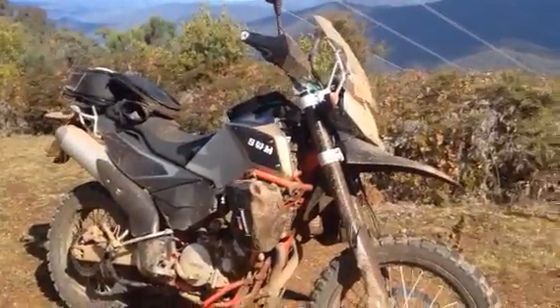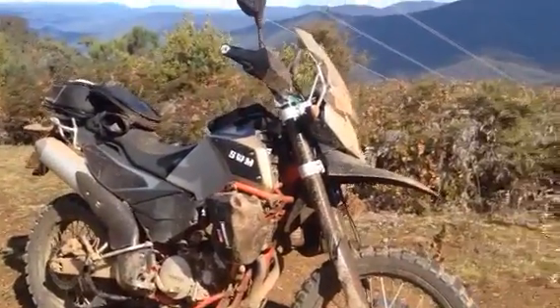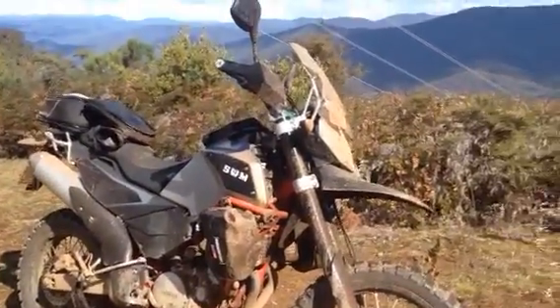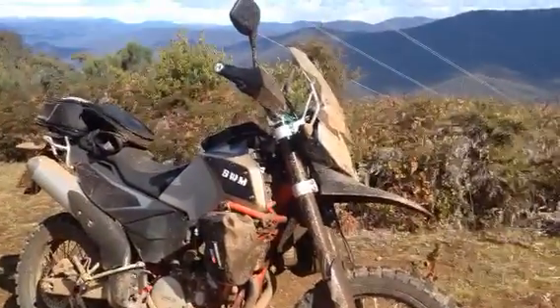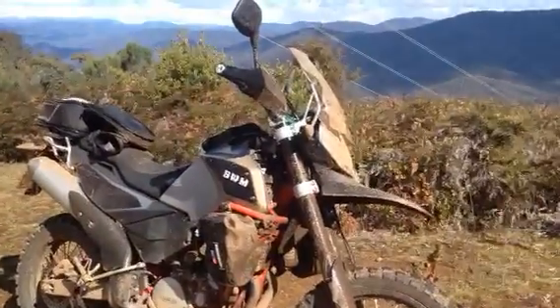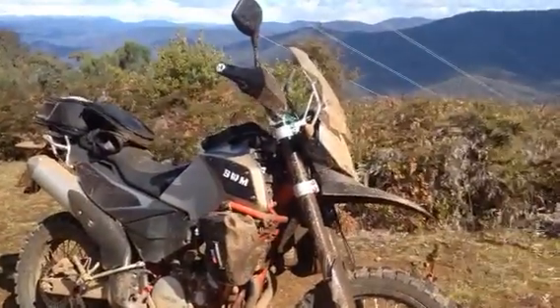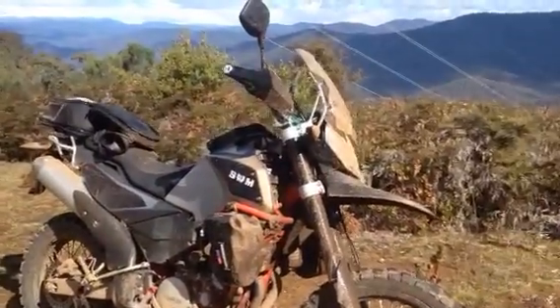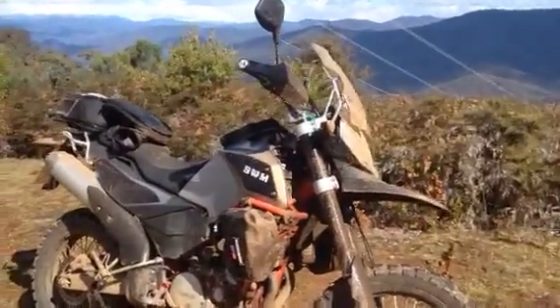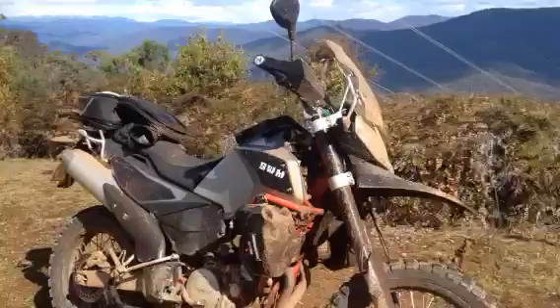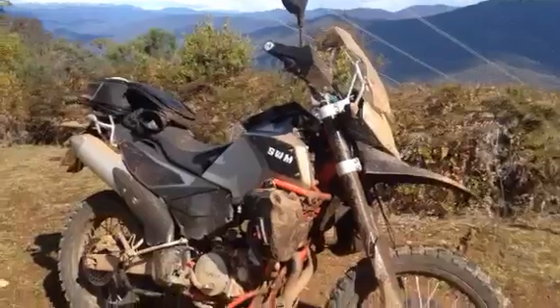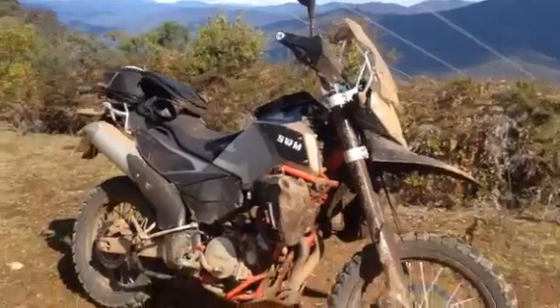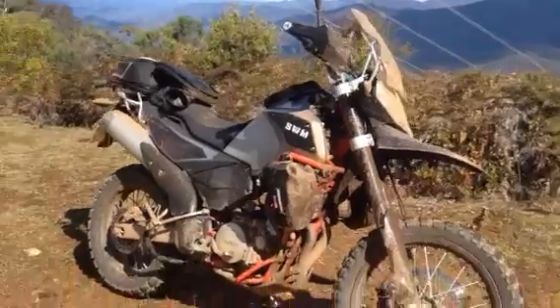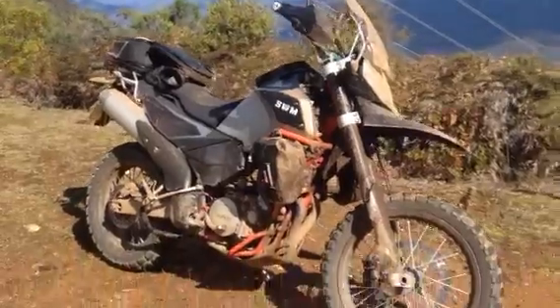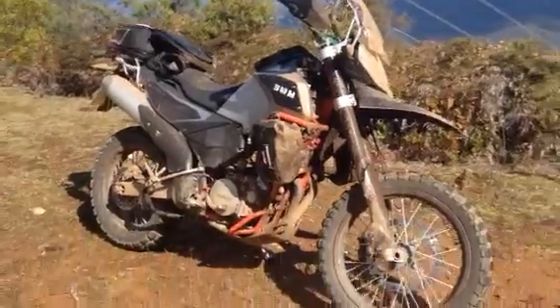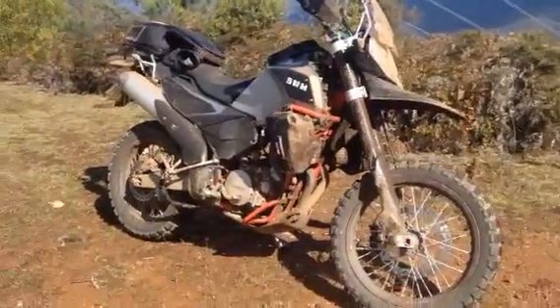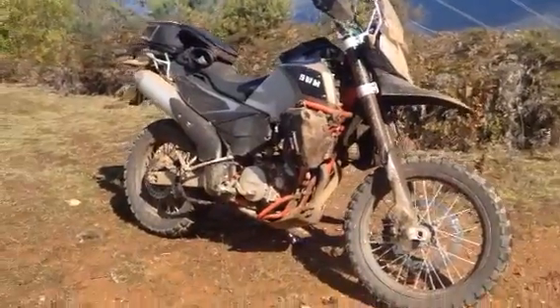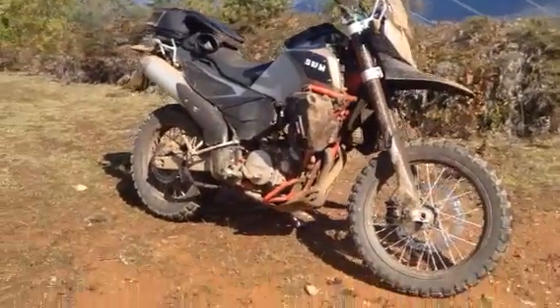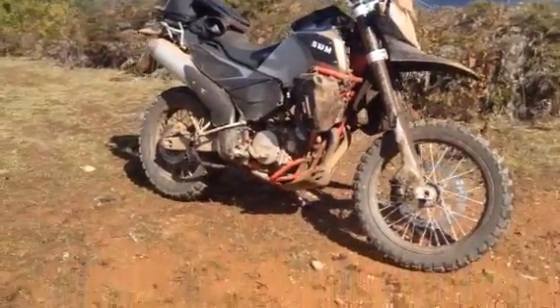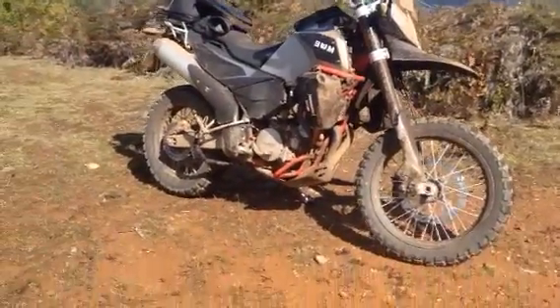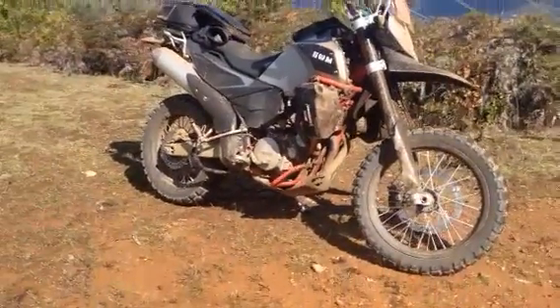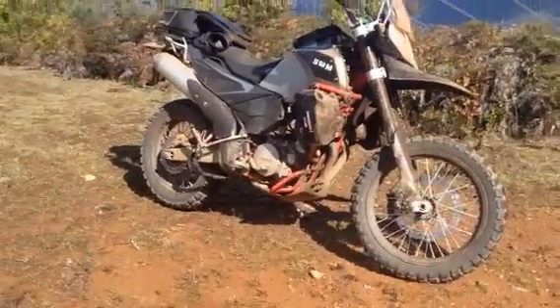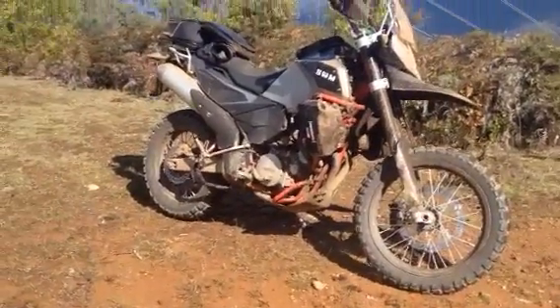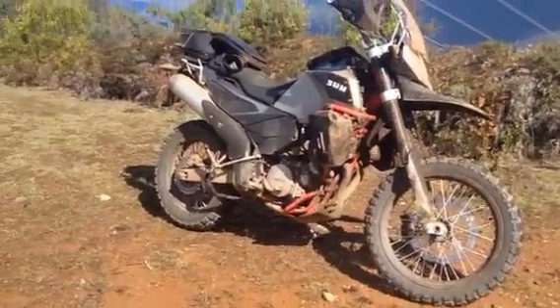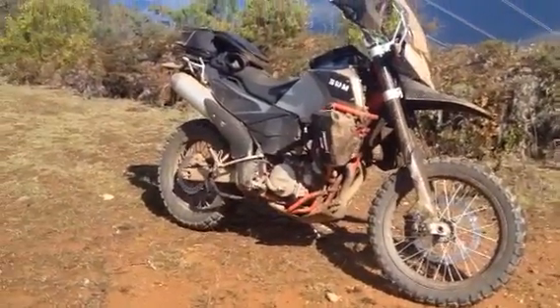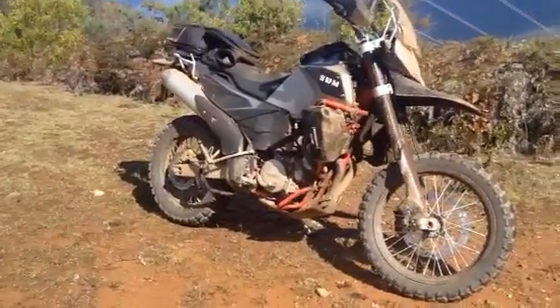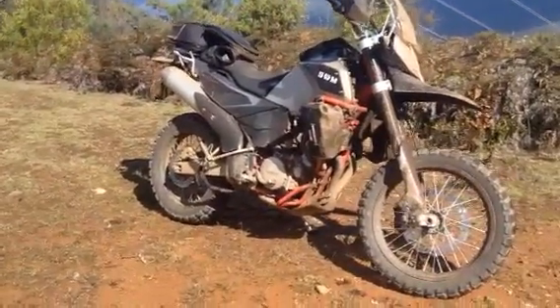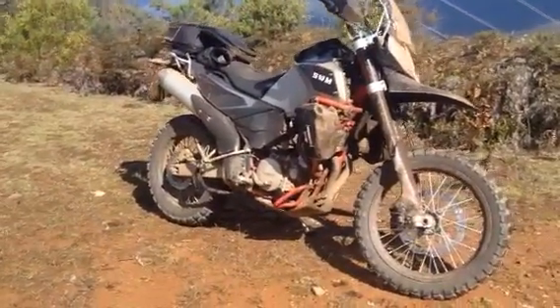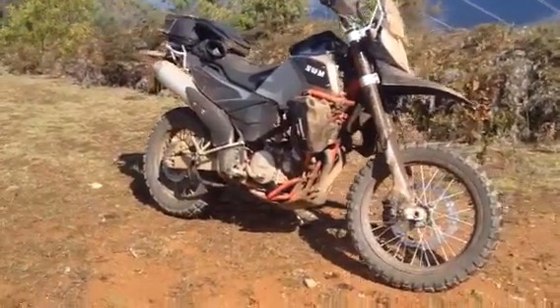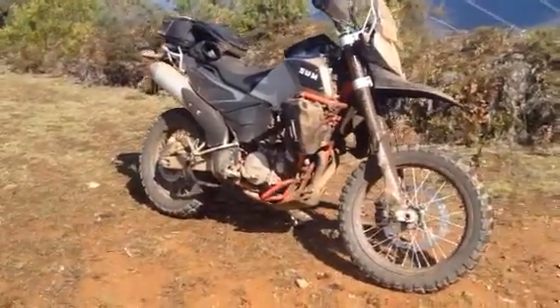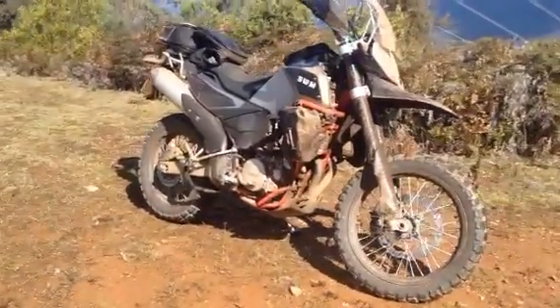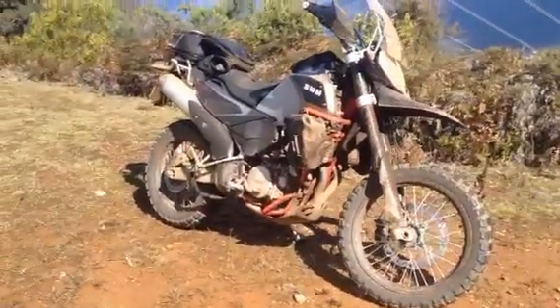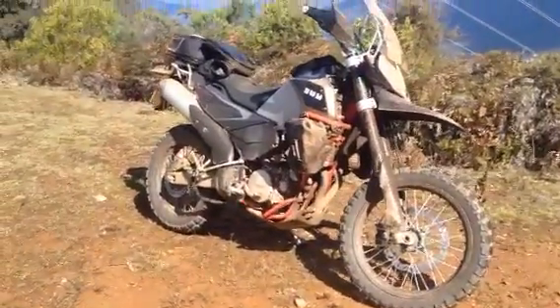Fantastic bike. And the Shinko 804, 805s are a great tyre.